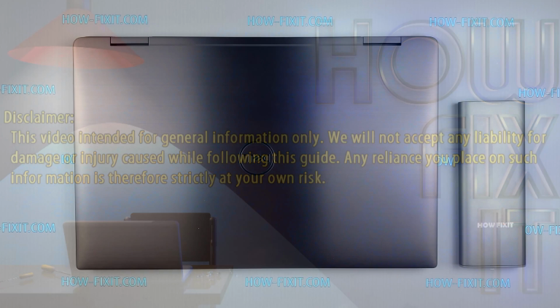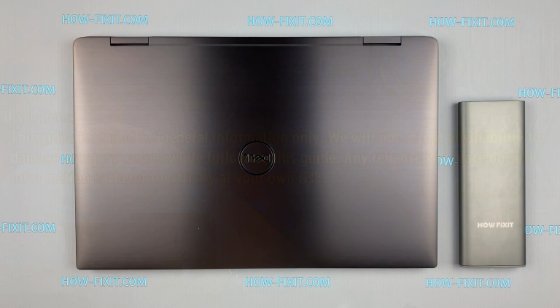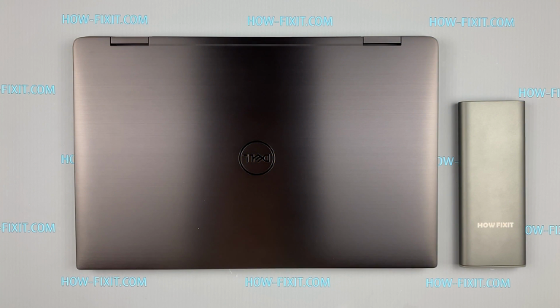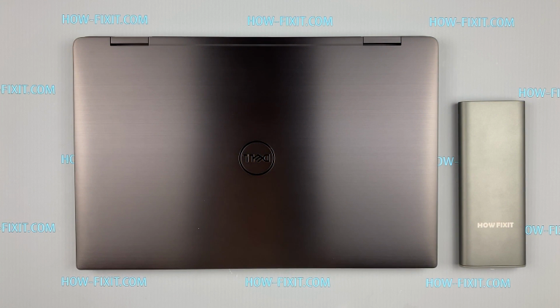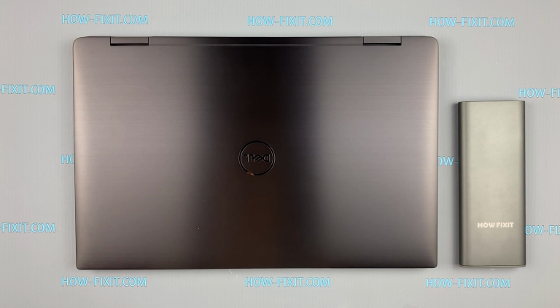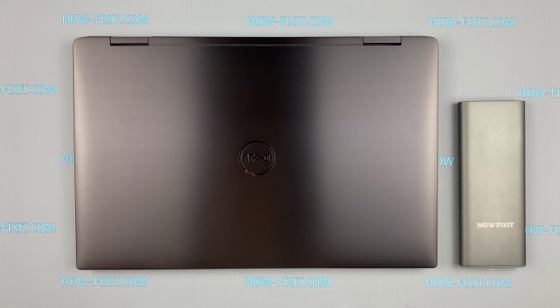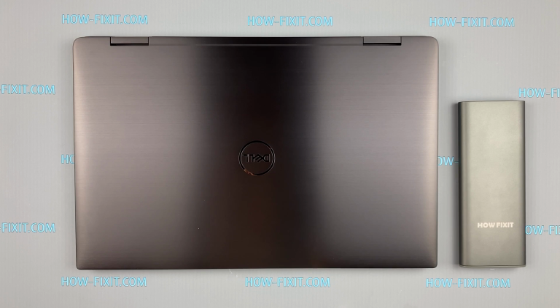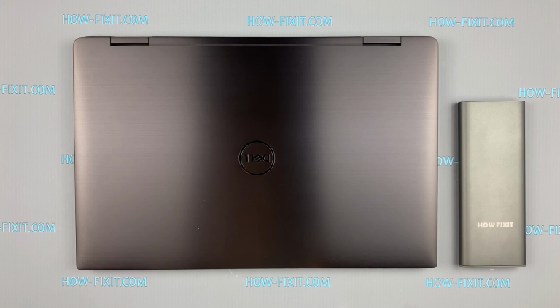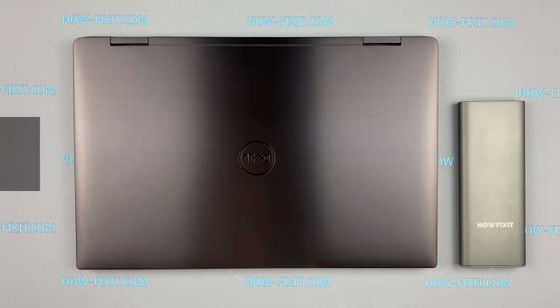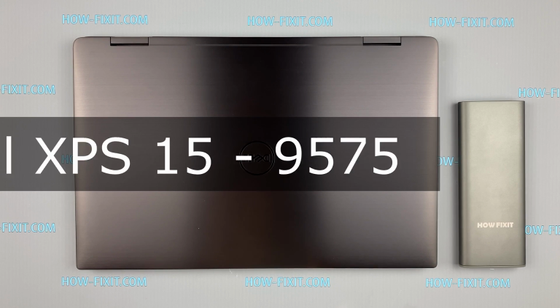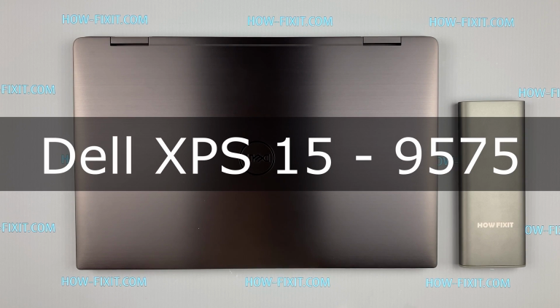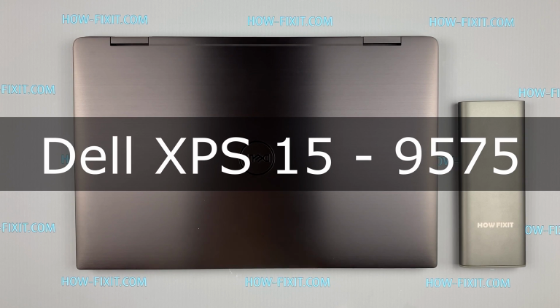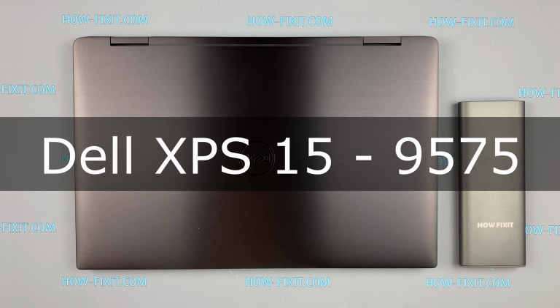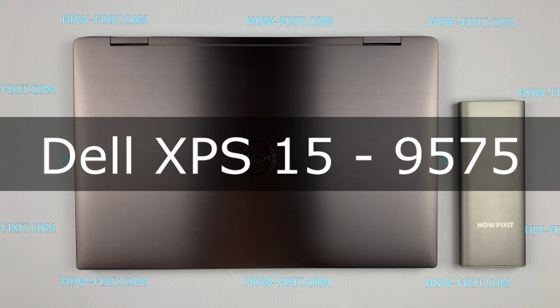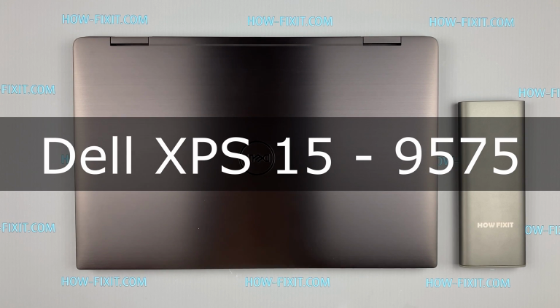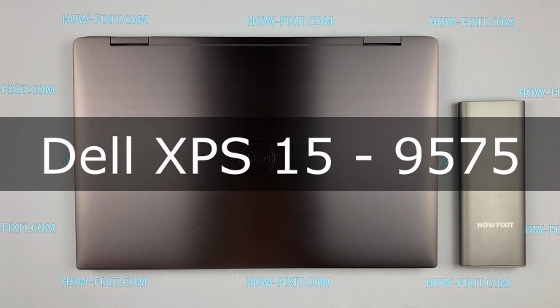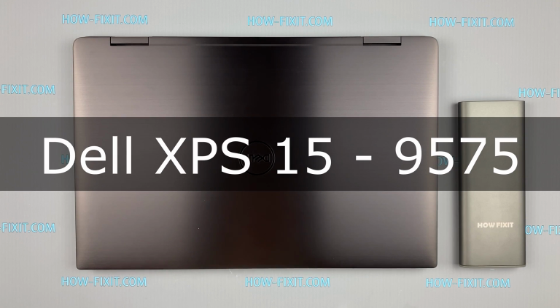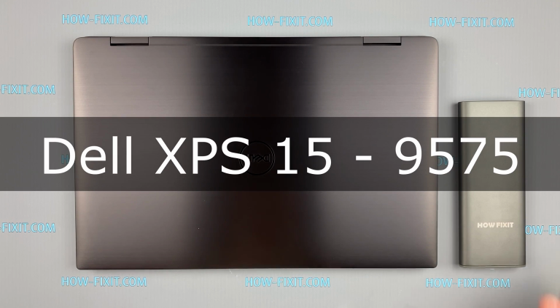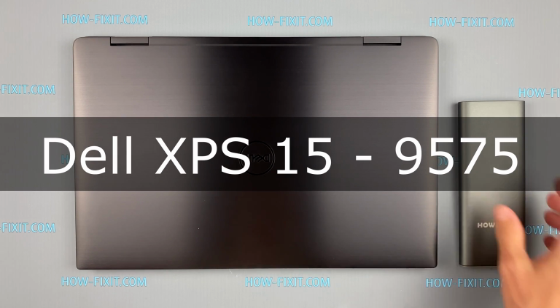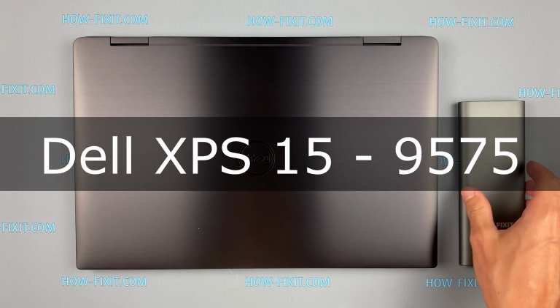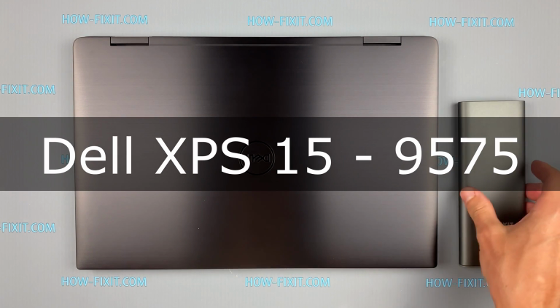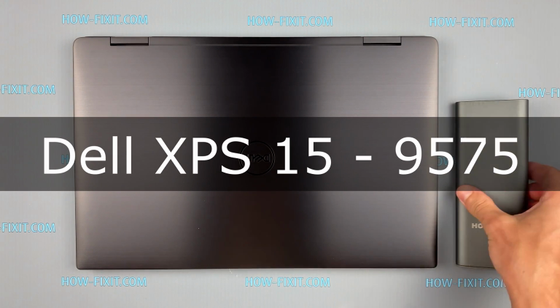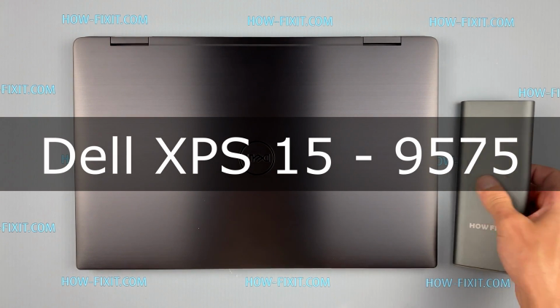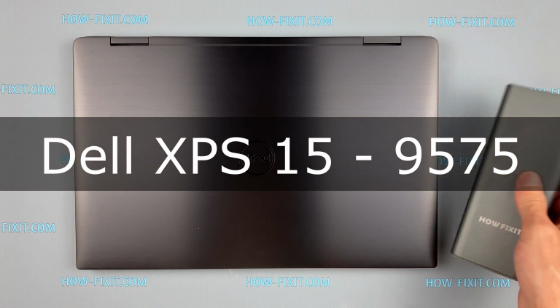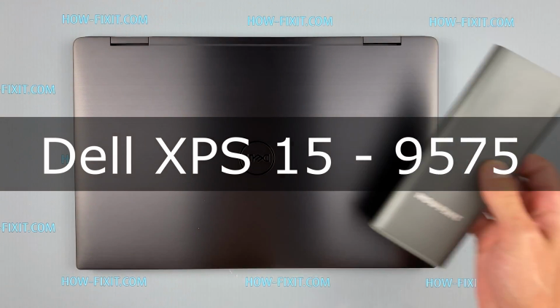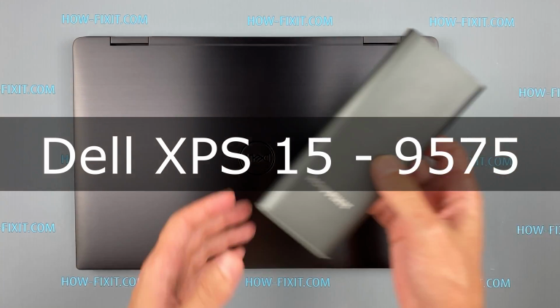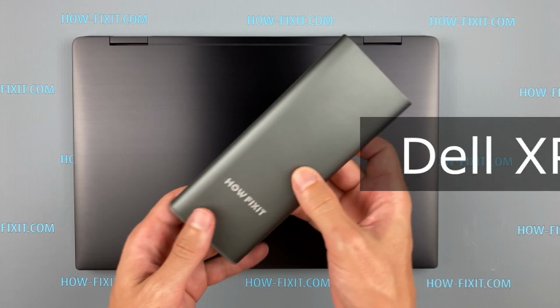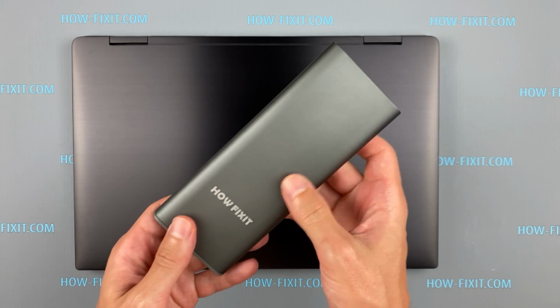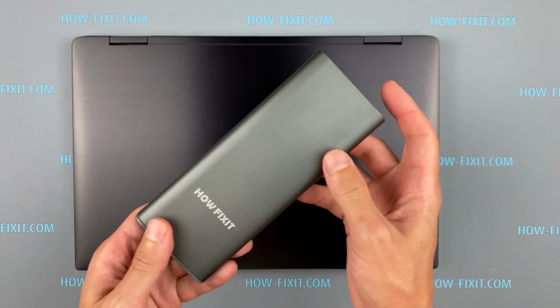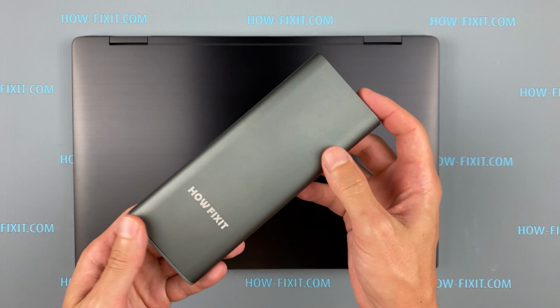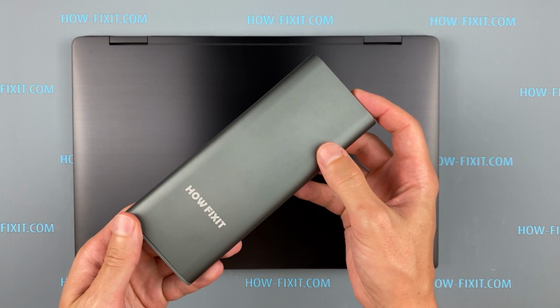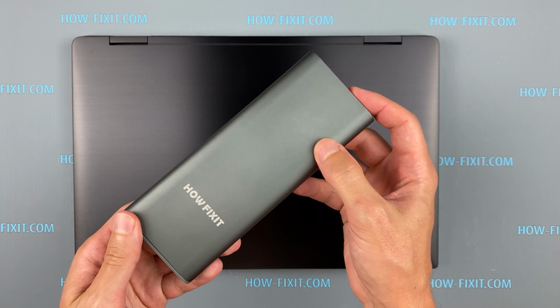Hello everyone, welcome to HowFixit. In this video I am going to show you how to replace a fan in a laptop.